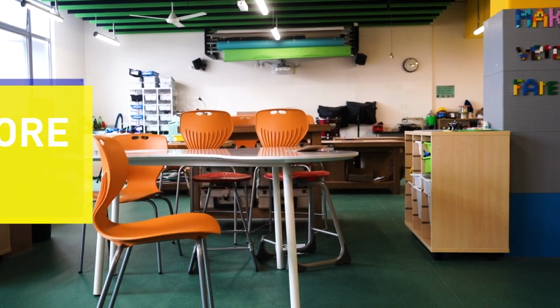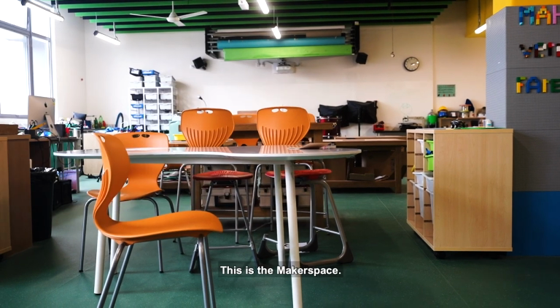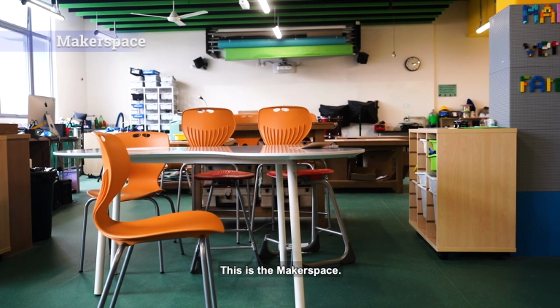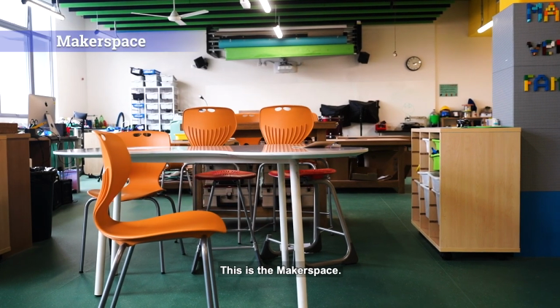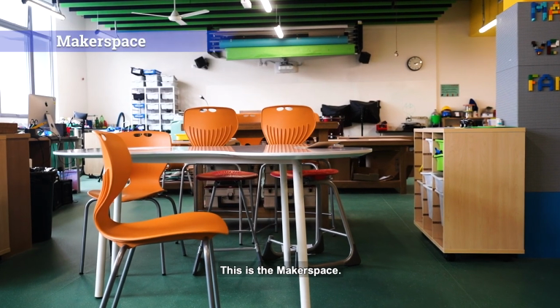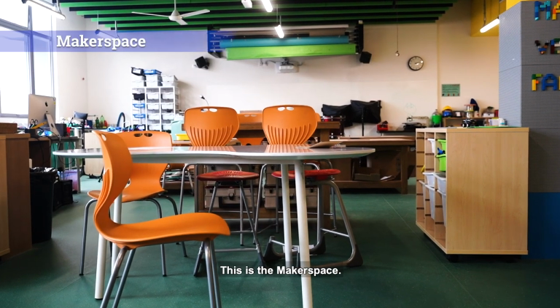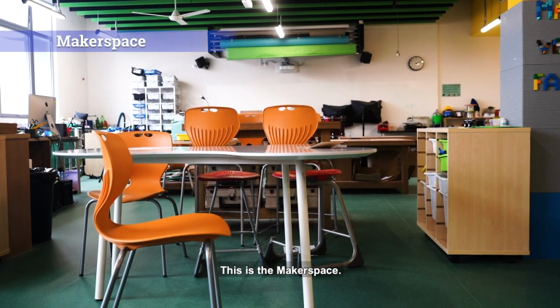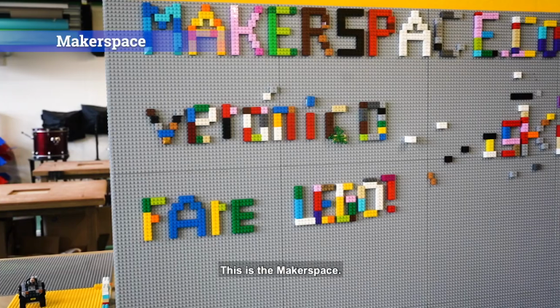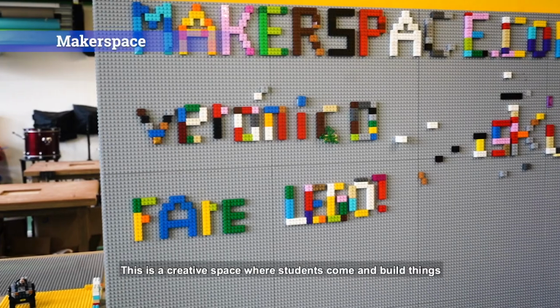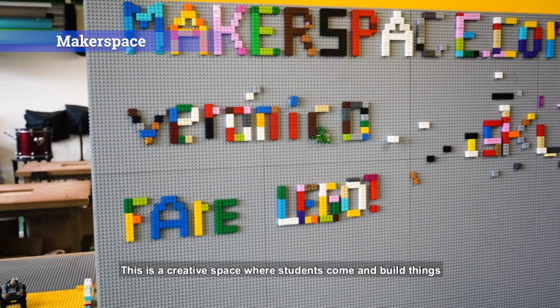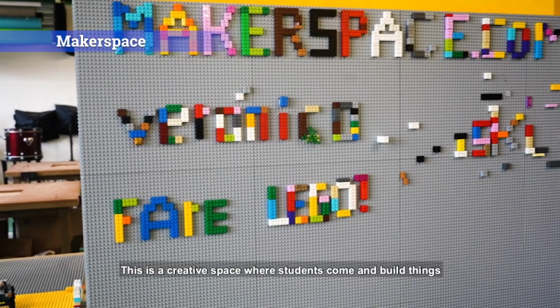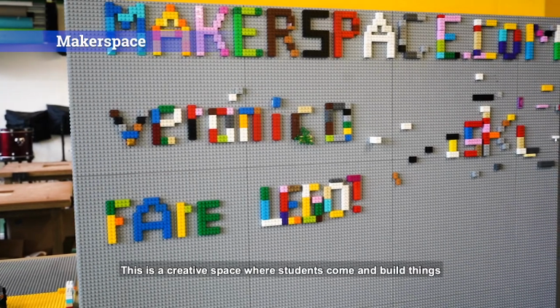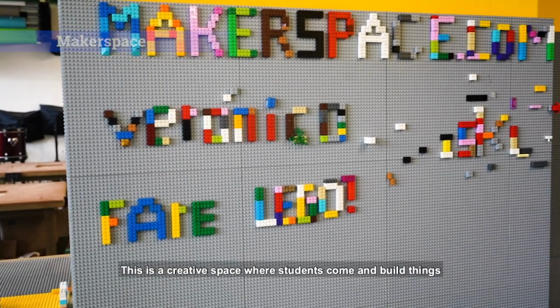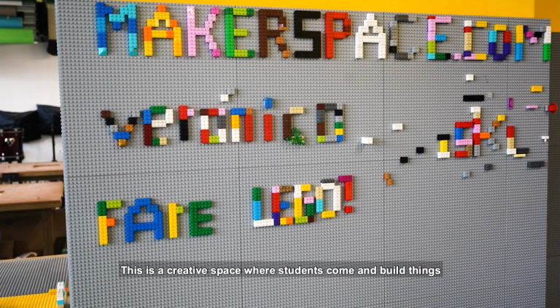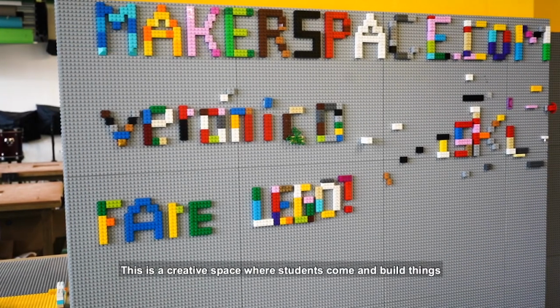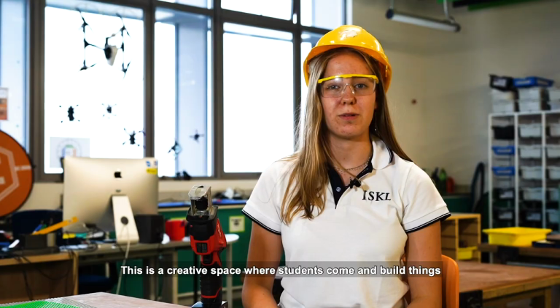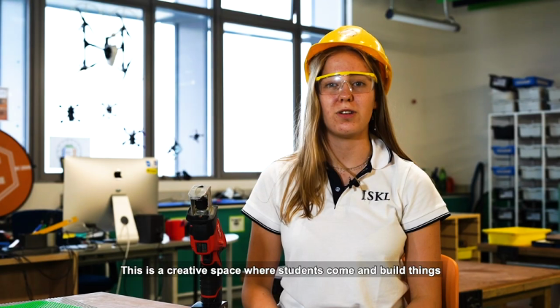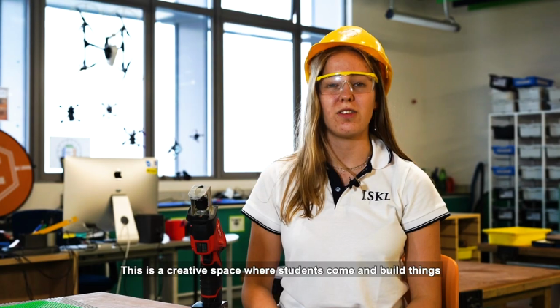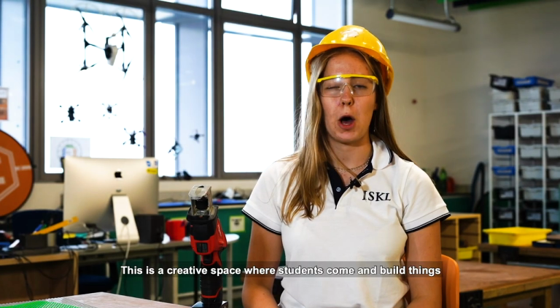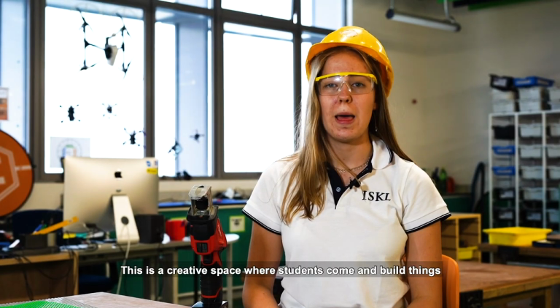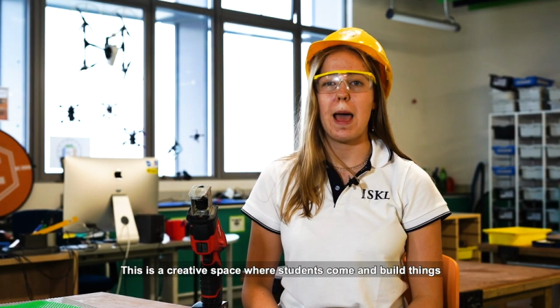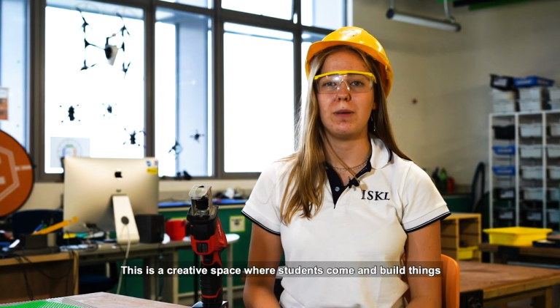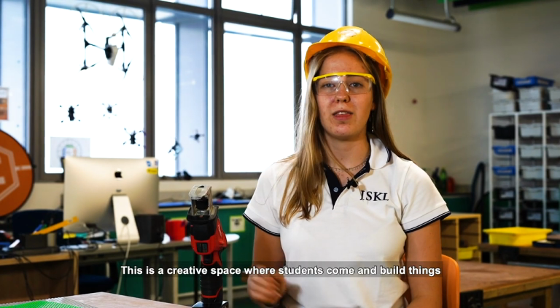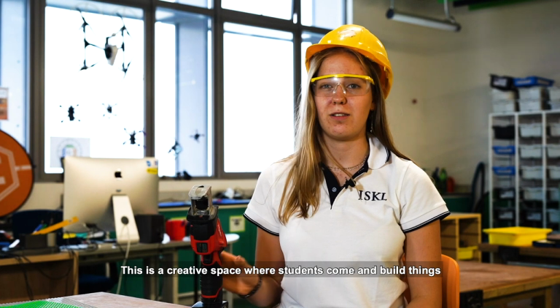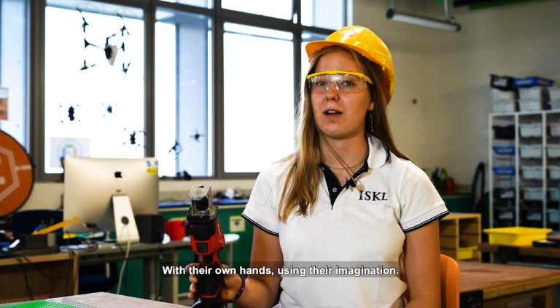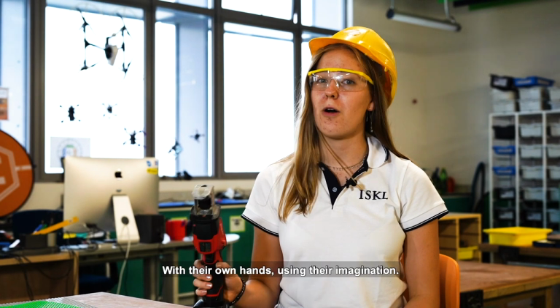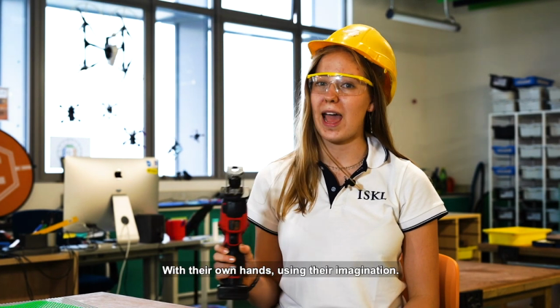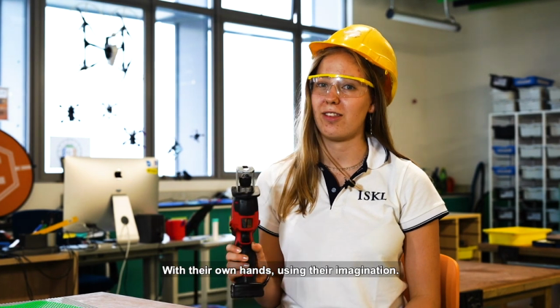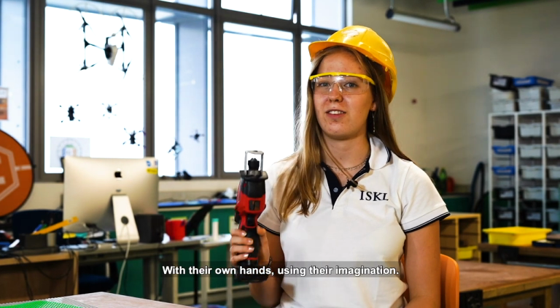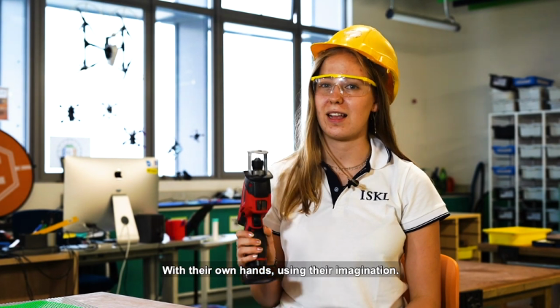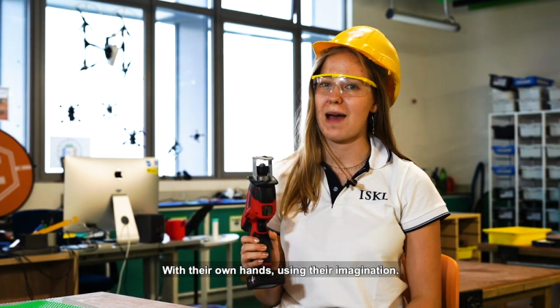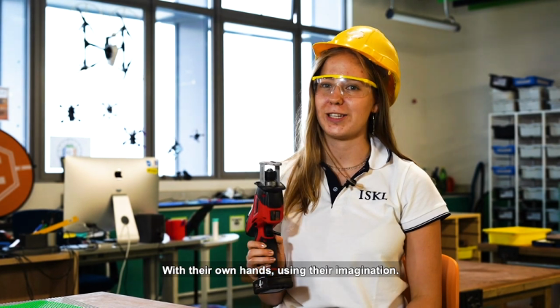This is the maker space. This is a creative space where students come and build things with their own hands using their imagination.